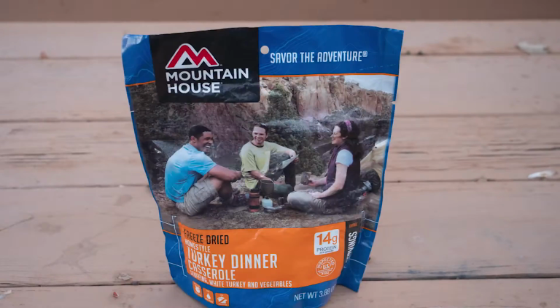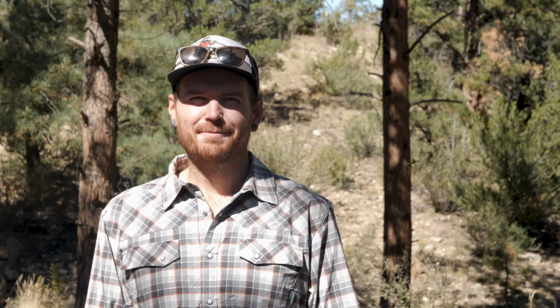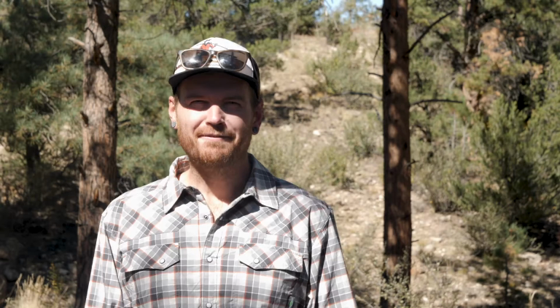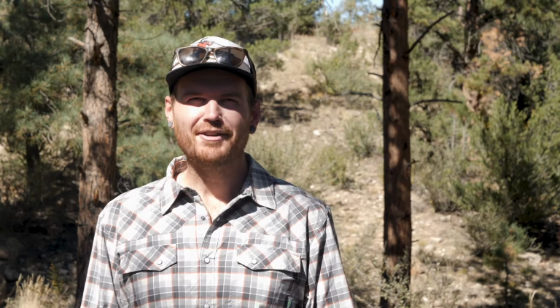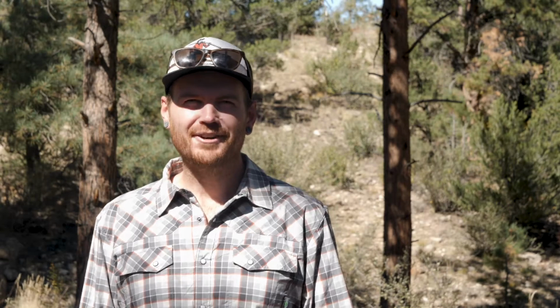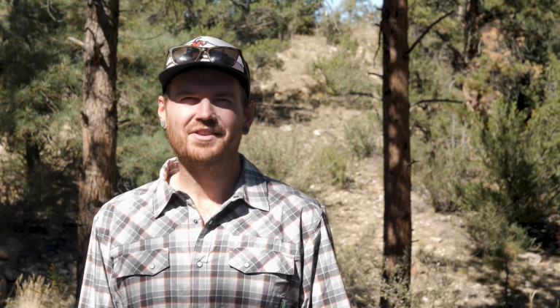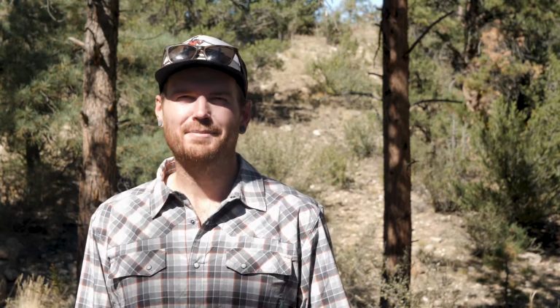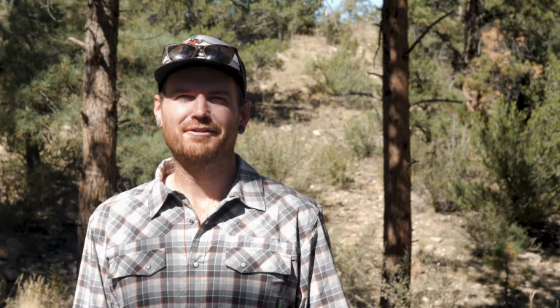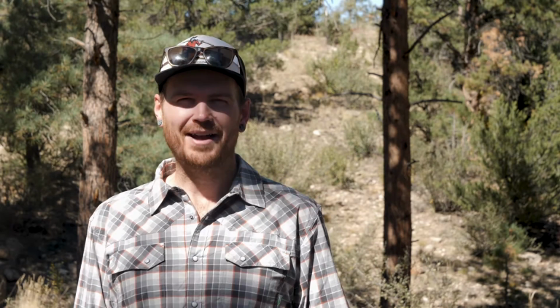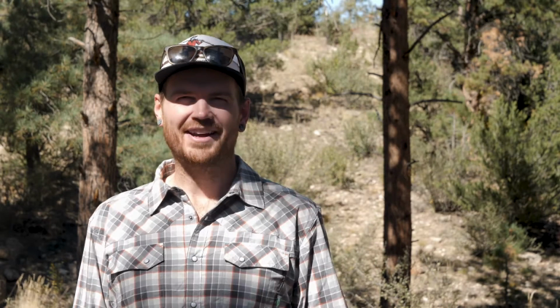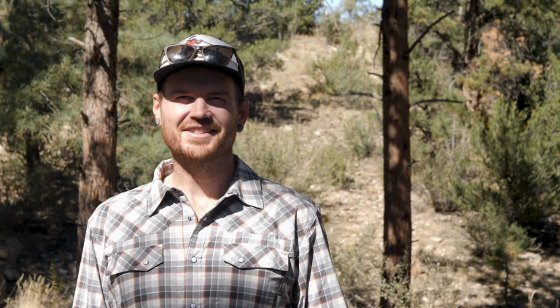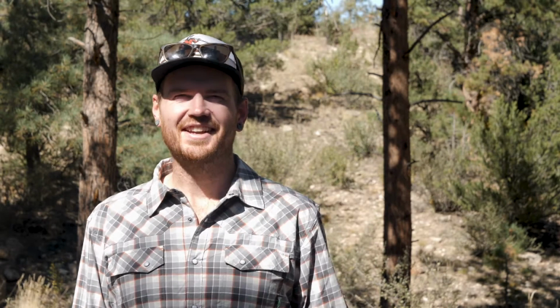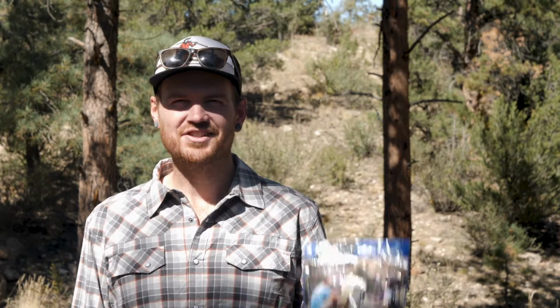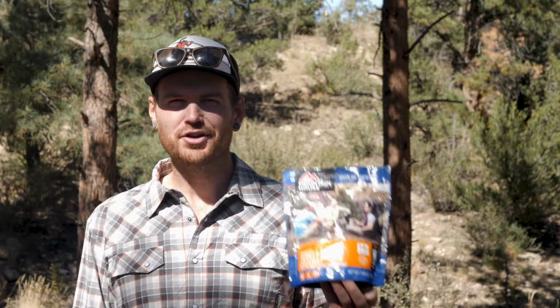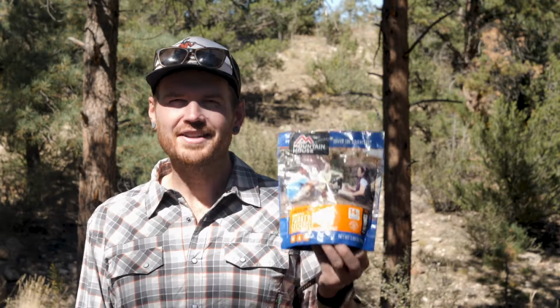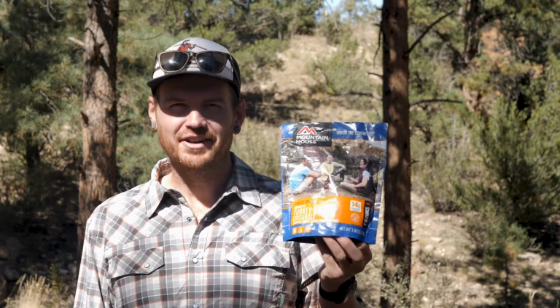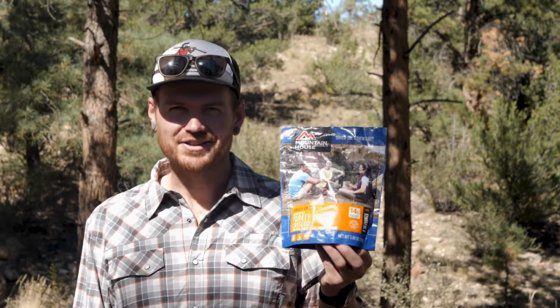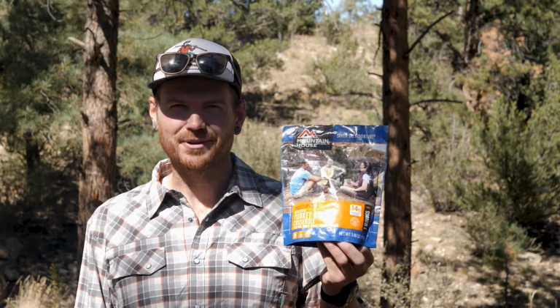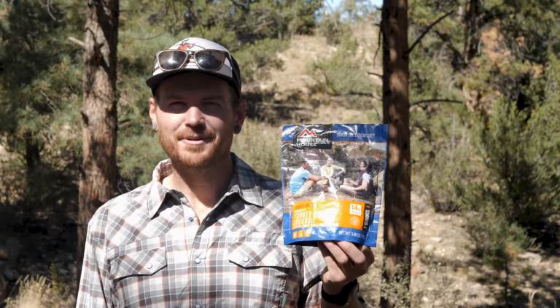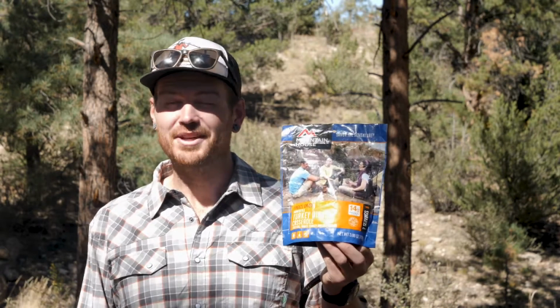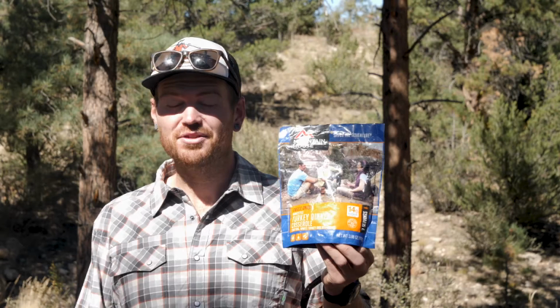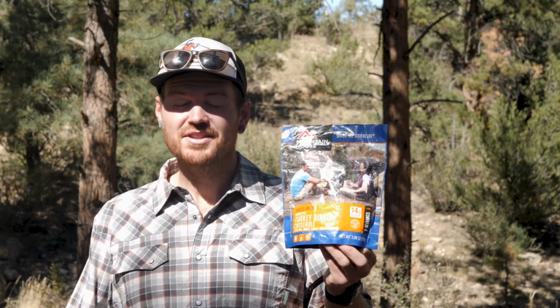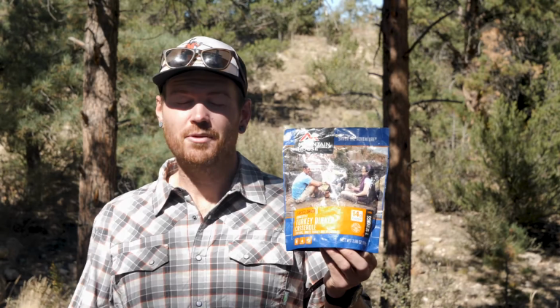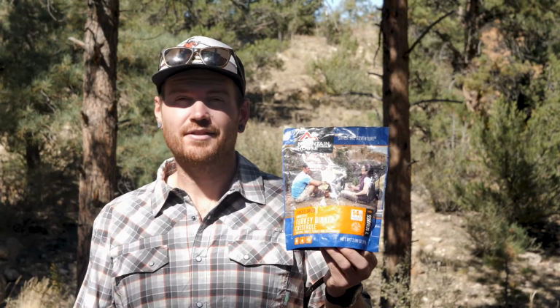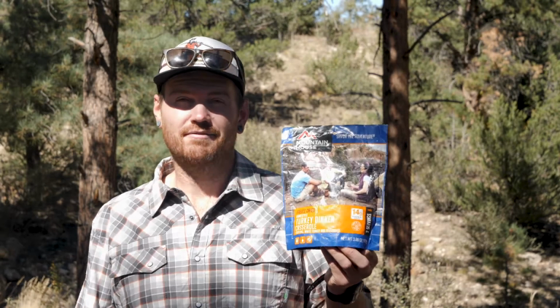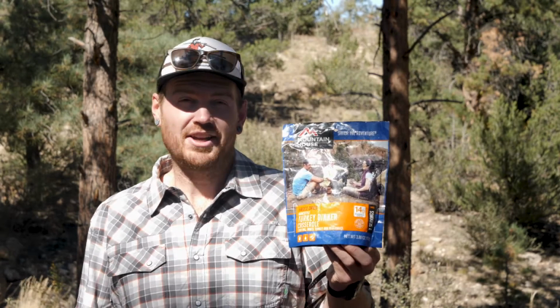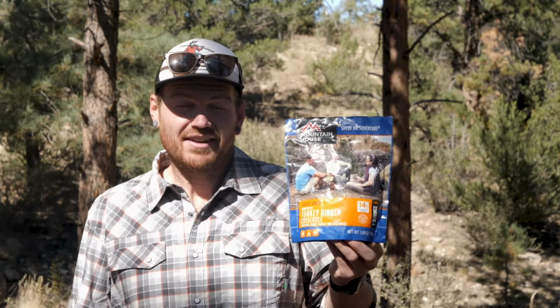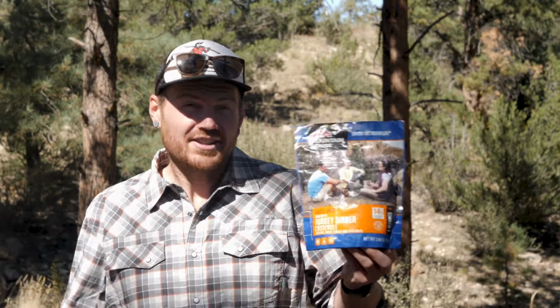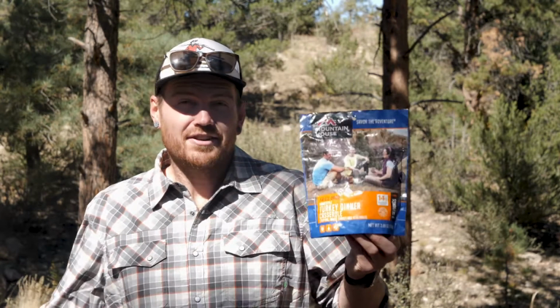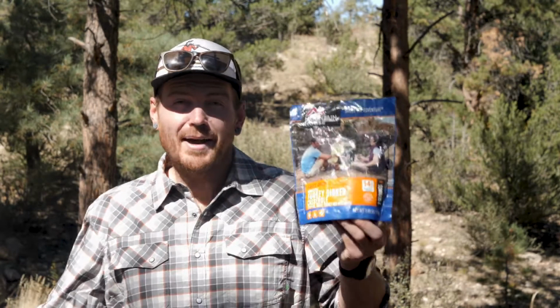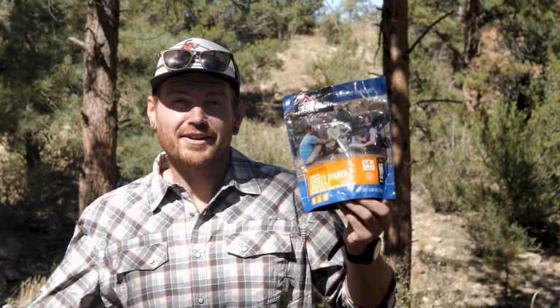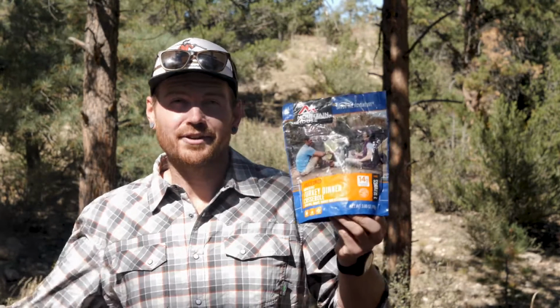My favorite freeze-dried meal from Mountain House is their turkey dinner casserole, because who doesn't want Thanksgiving dinner in the backcountry.